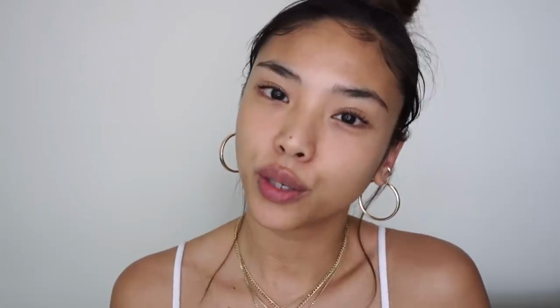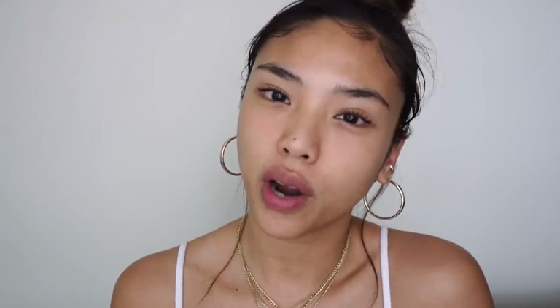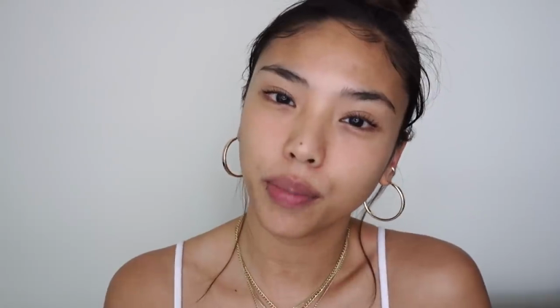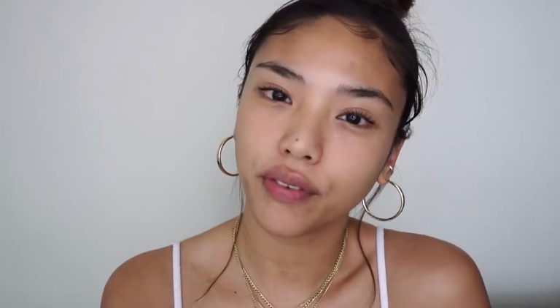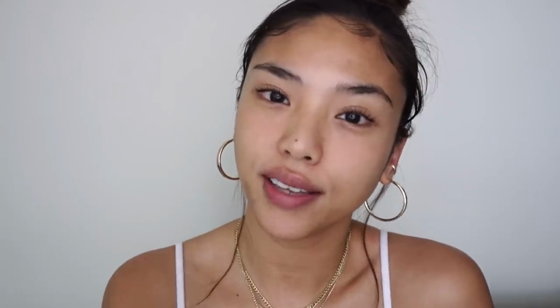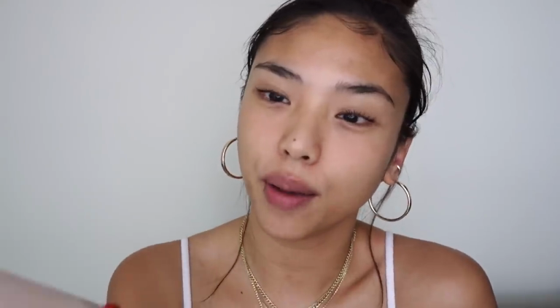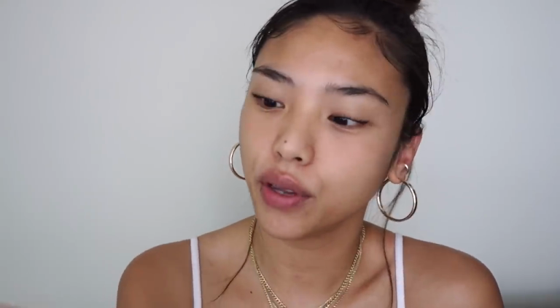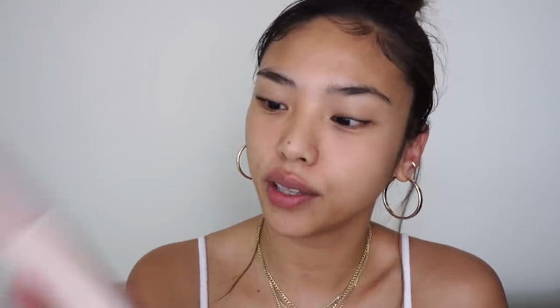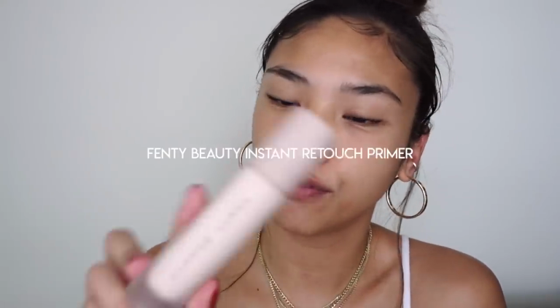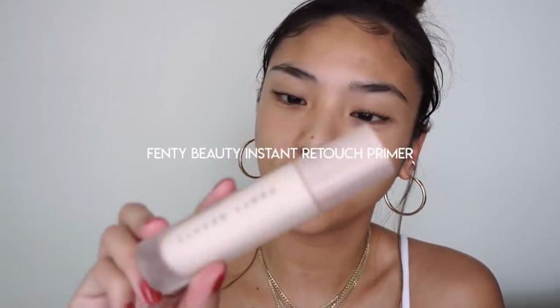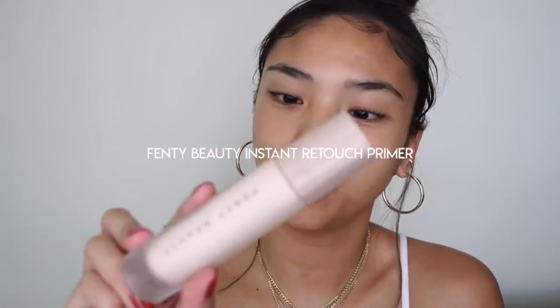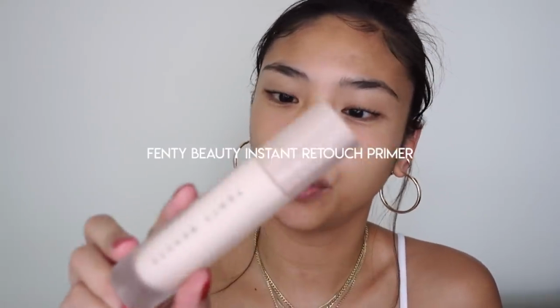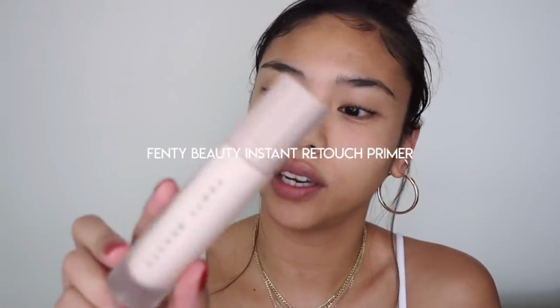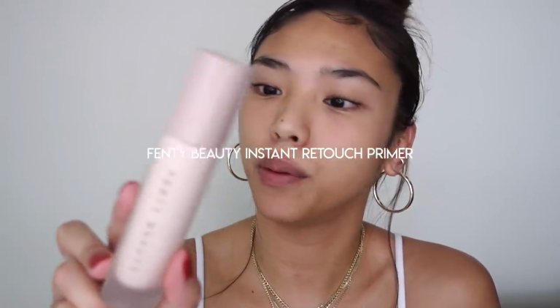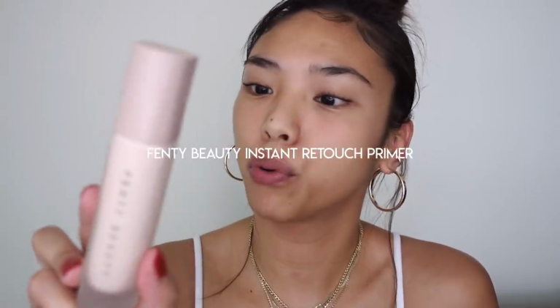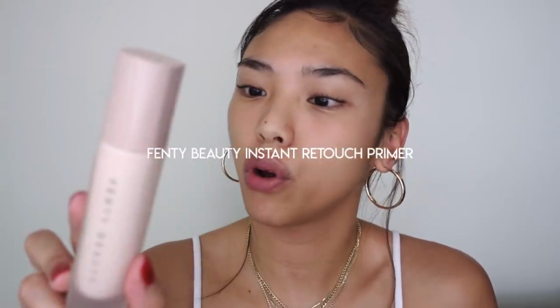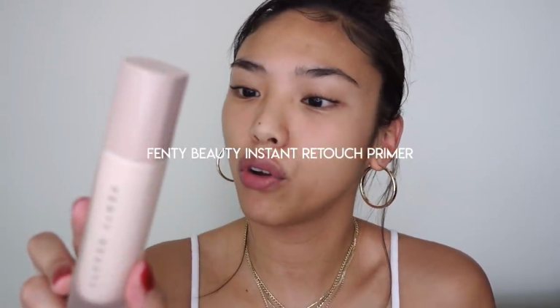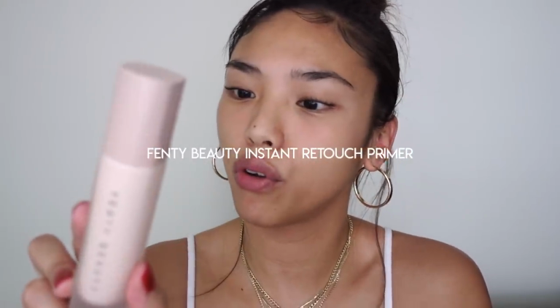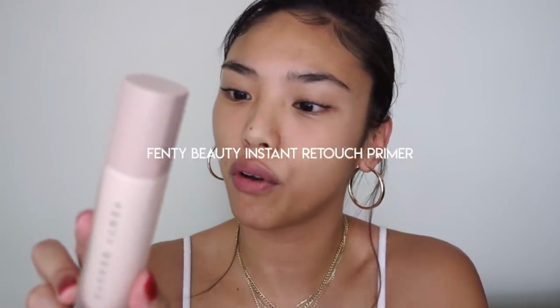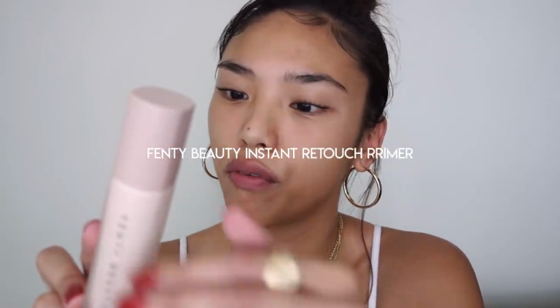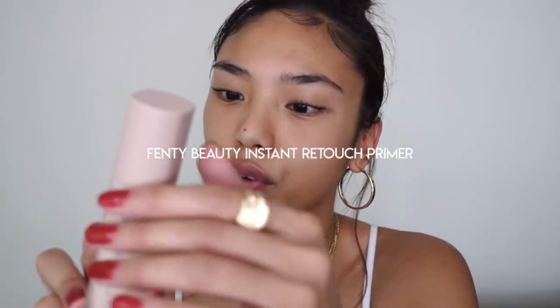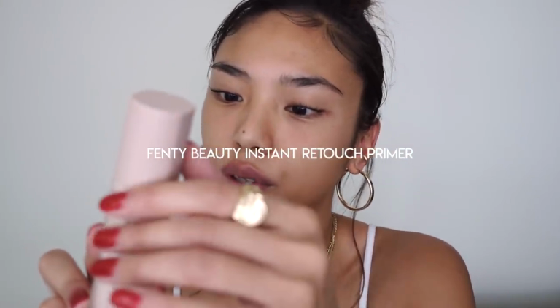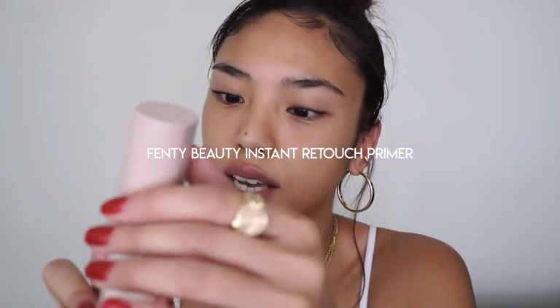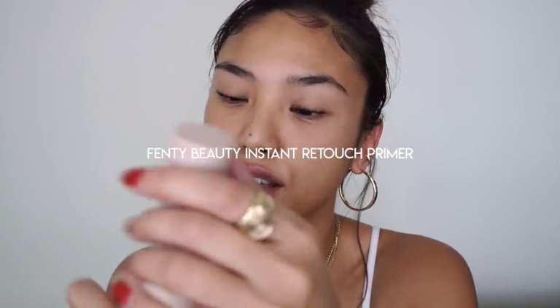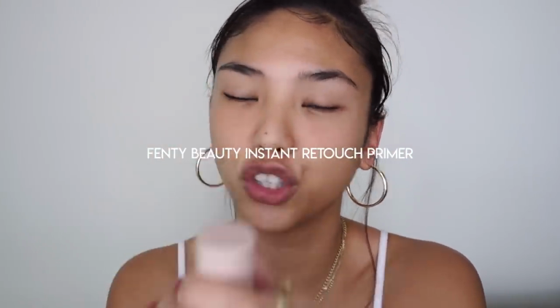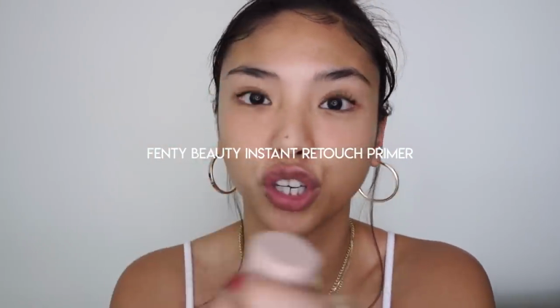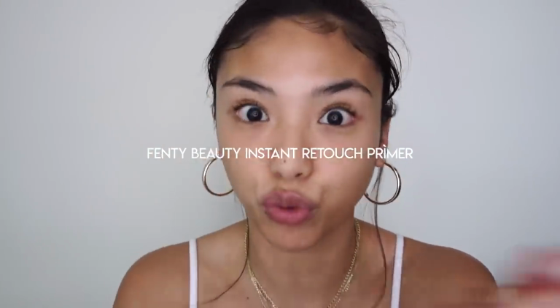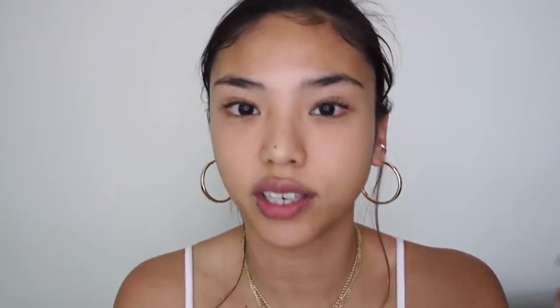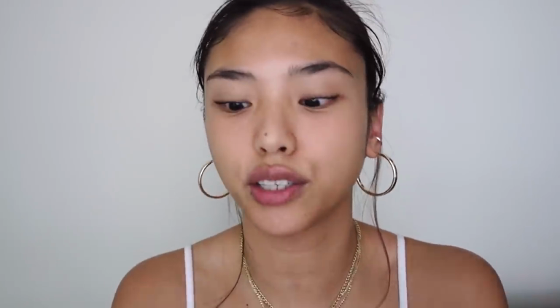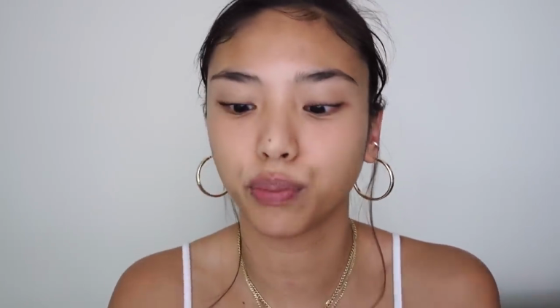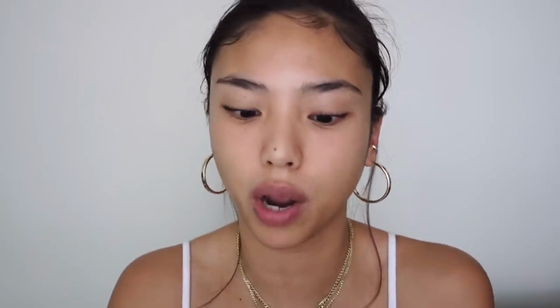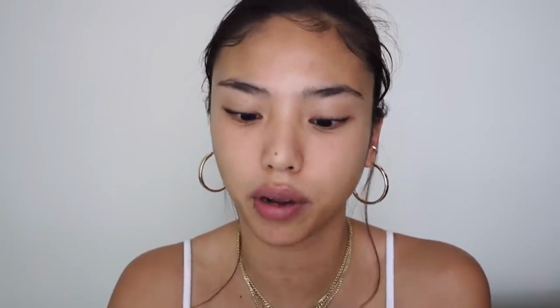To prime the face, I'm using the Fenty Beauty Pro Filter Instant Retouch Primer.